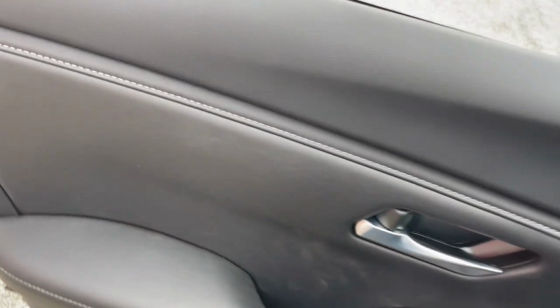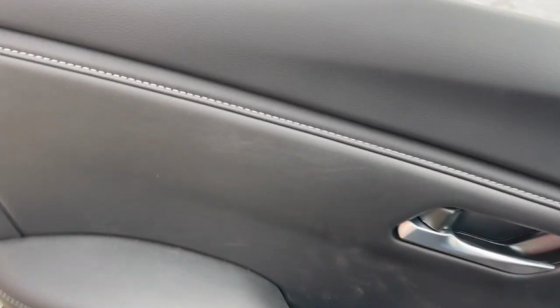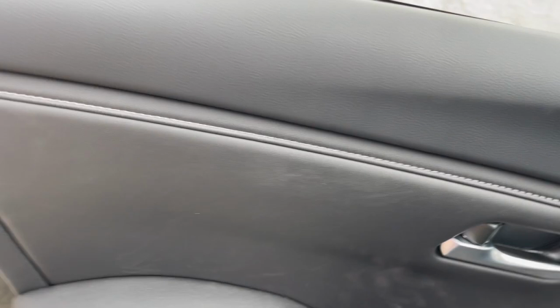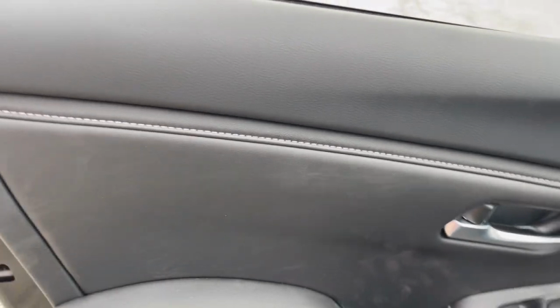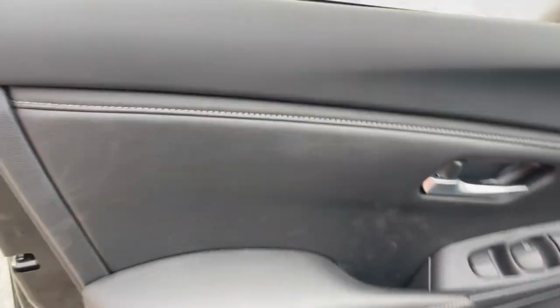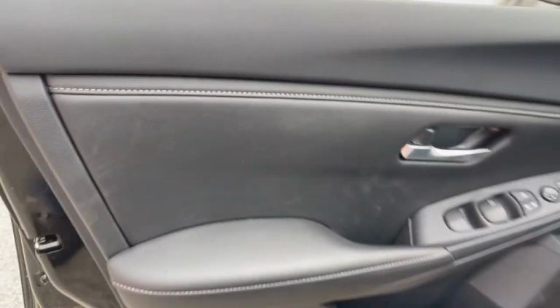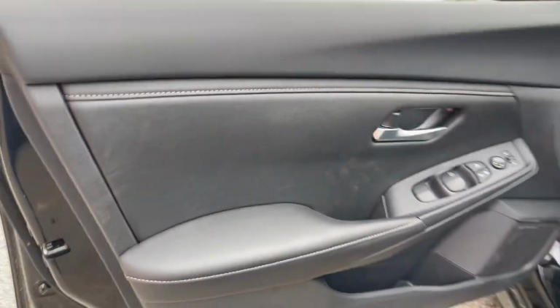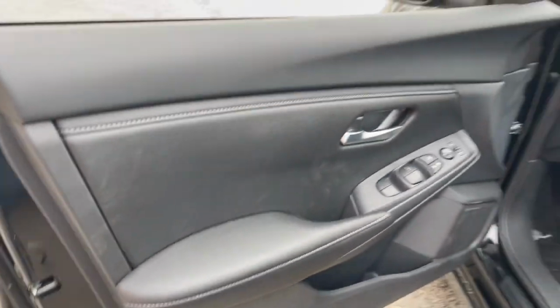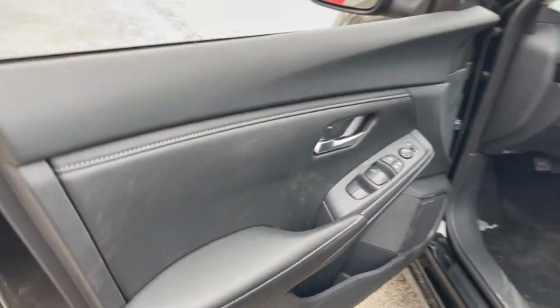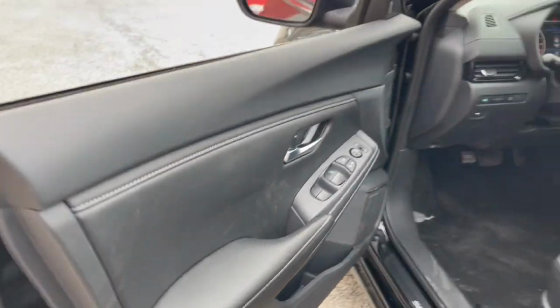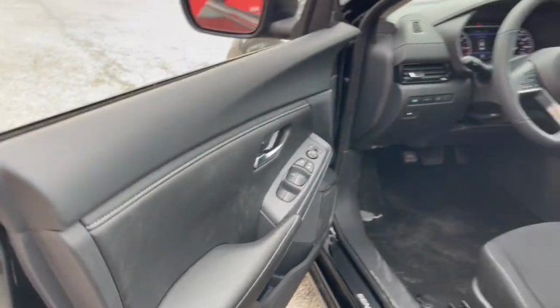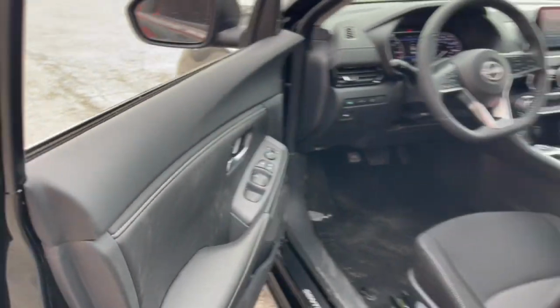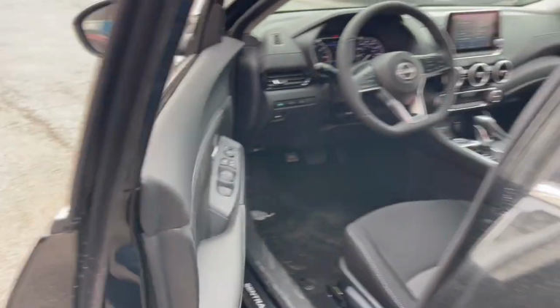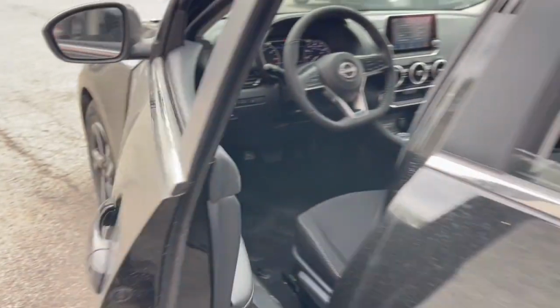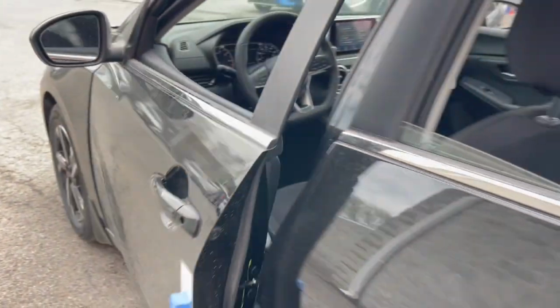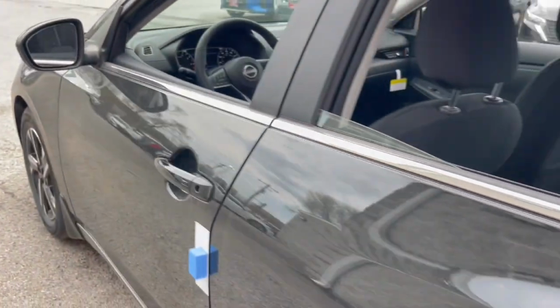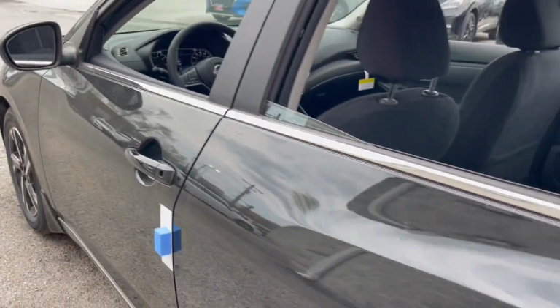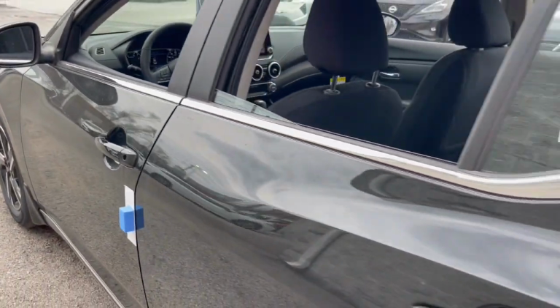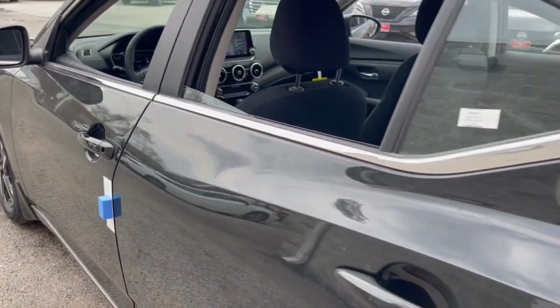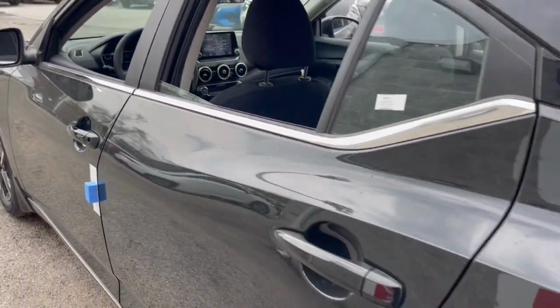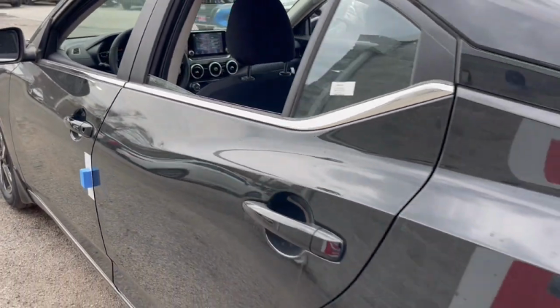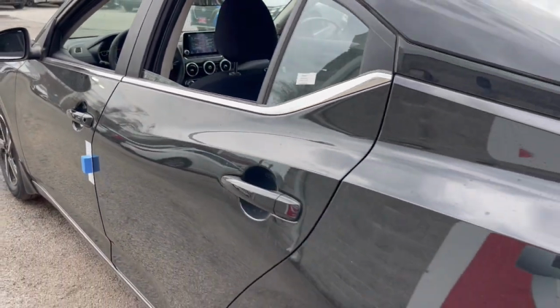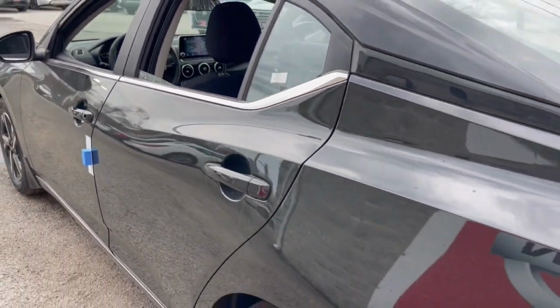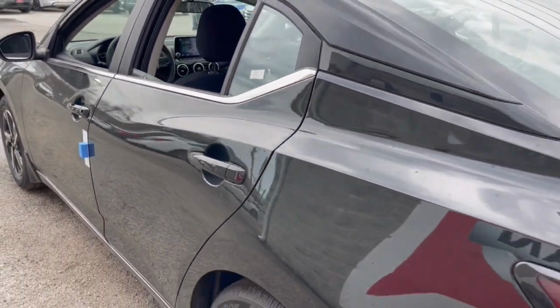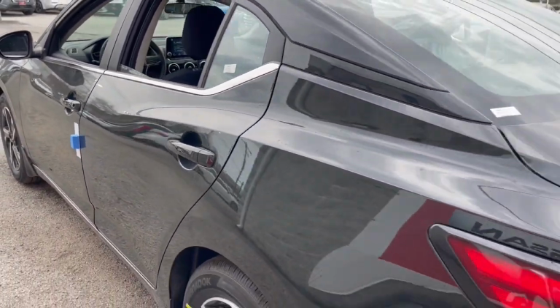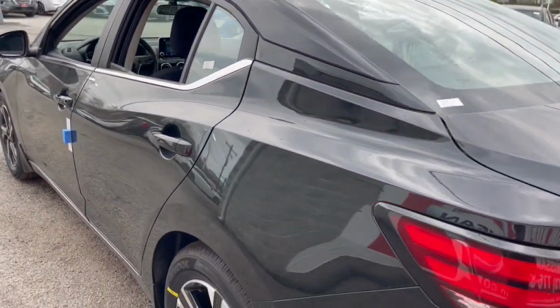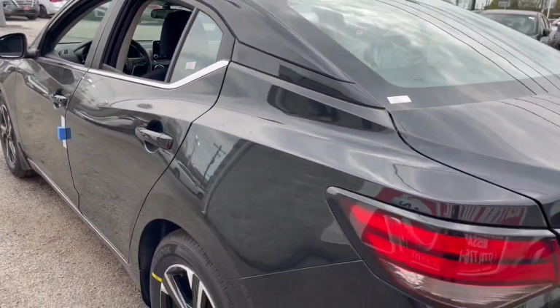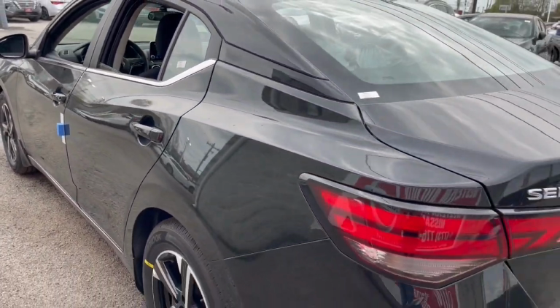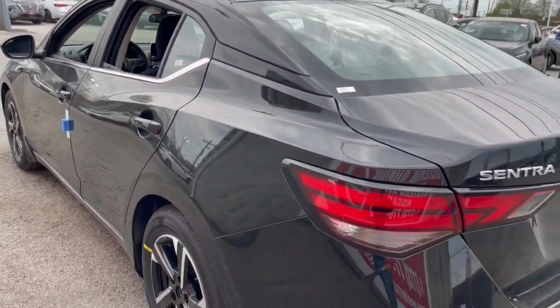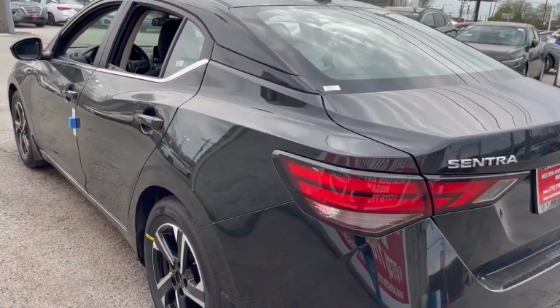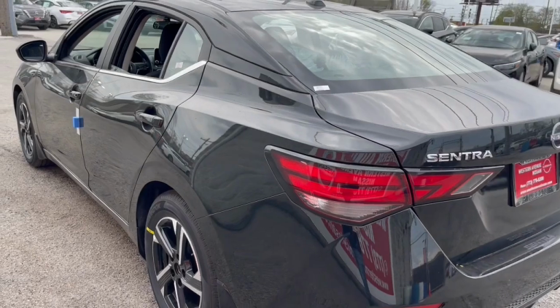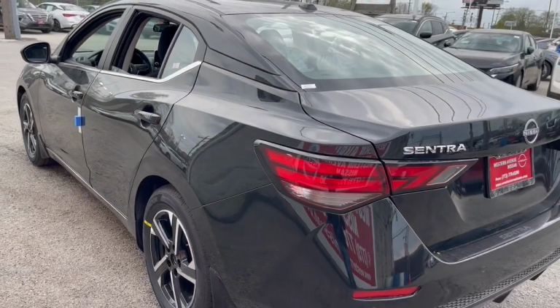steering wheel audio controls, blind spot monitor, alarm, electronic stability control.